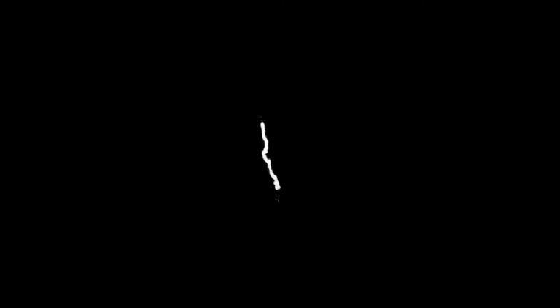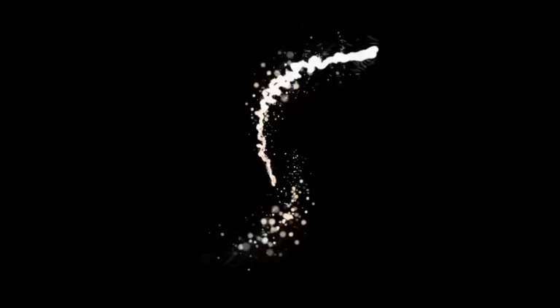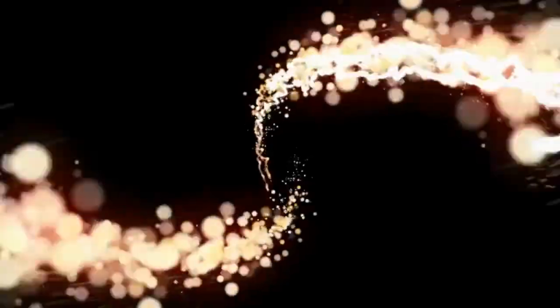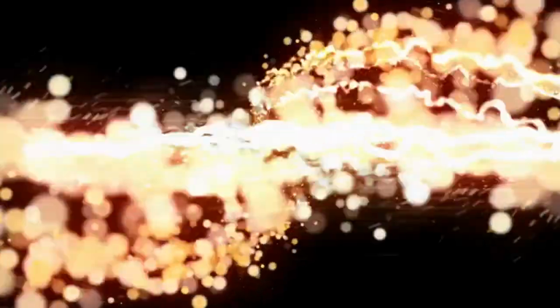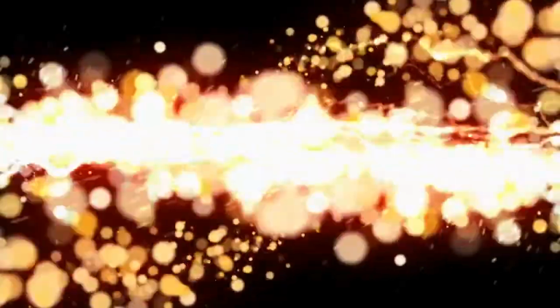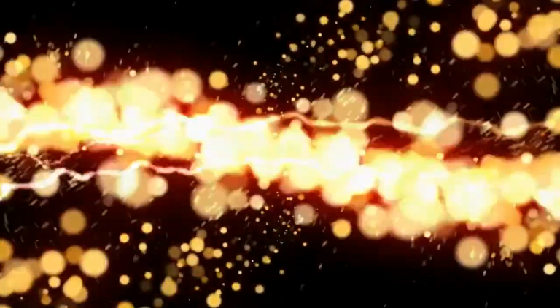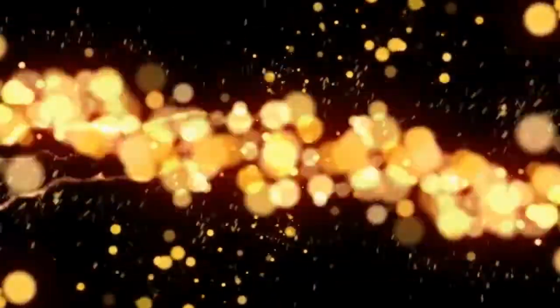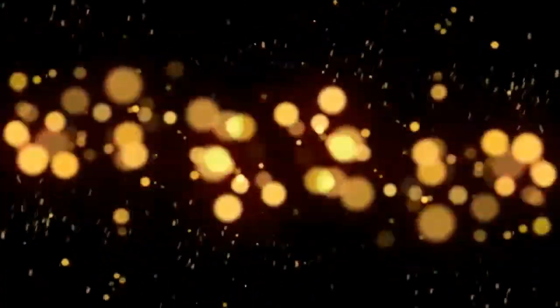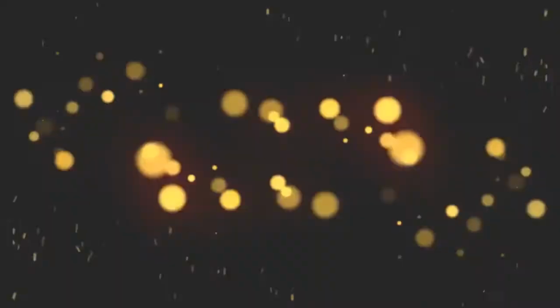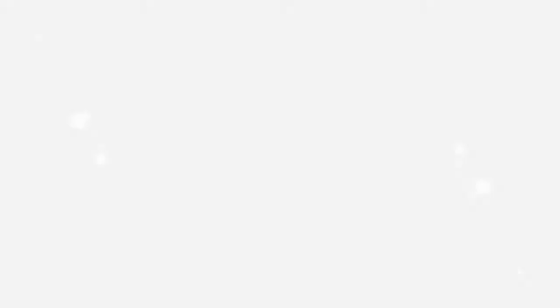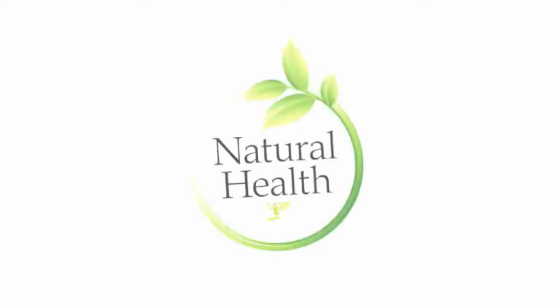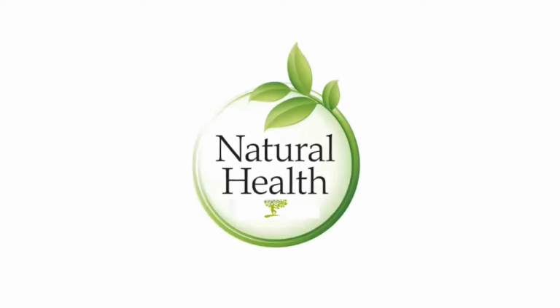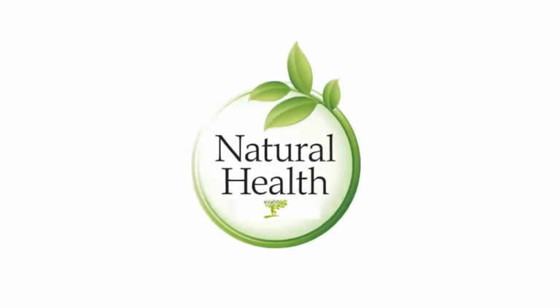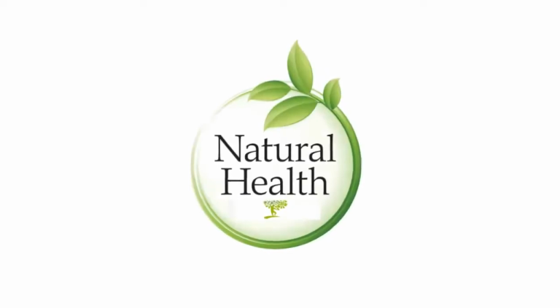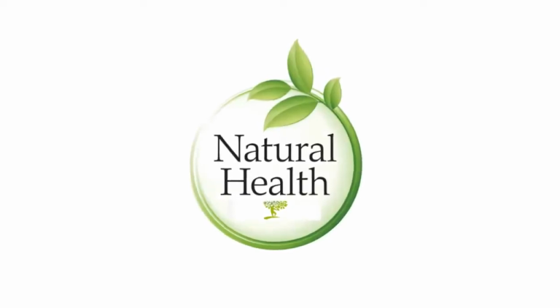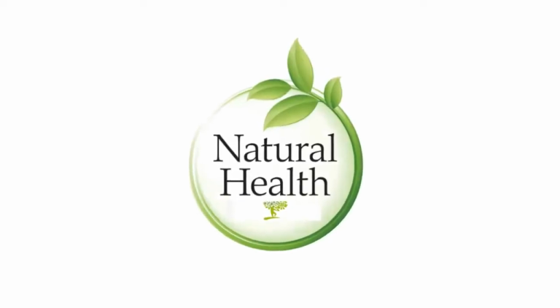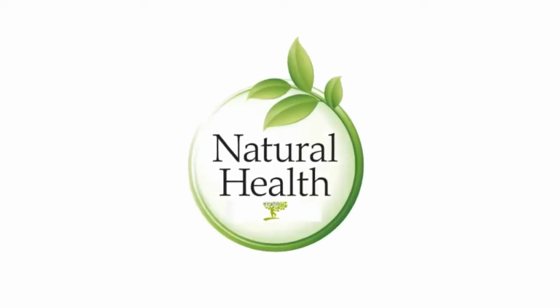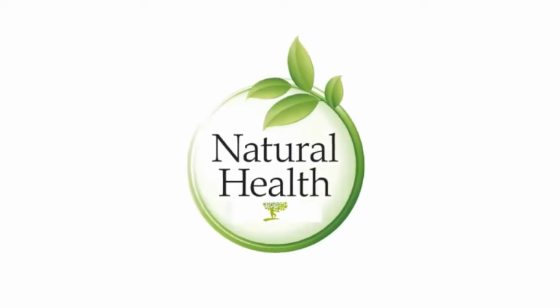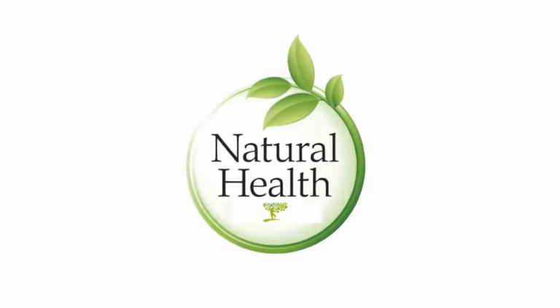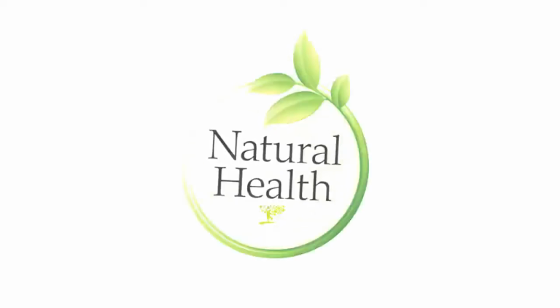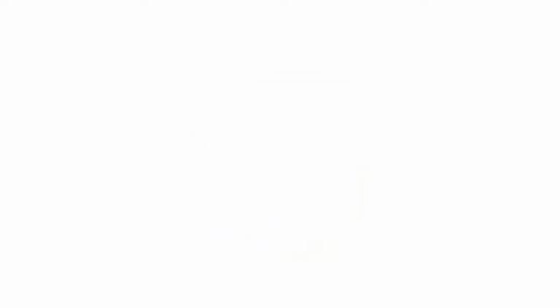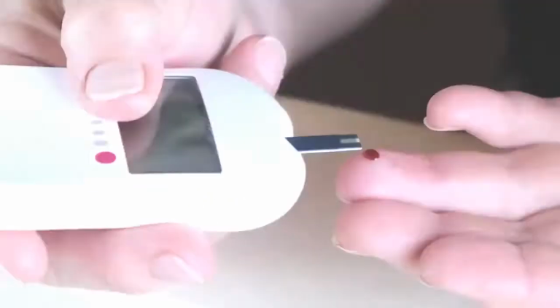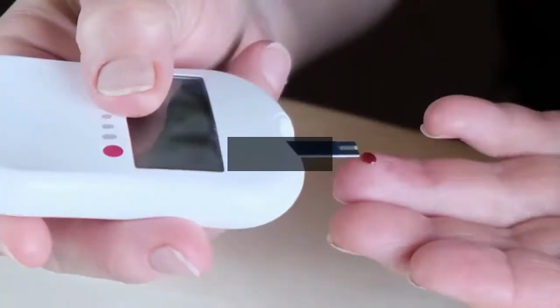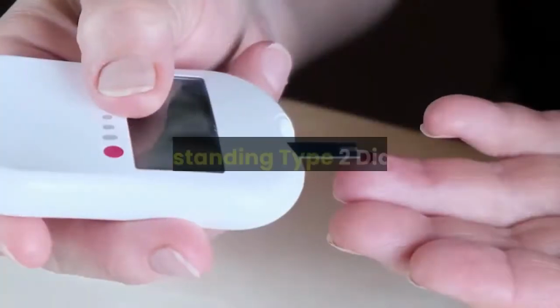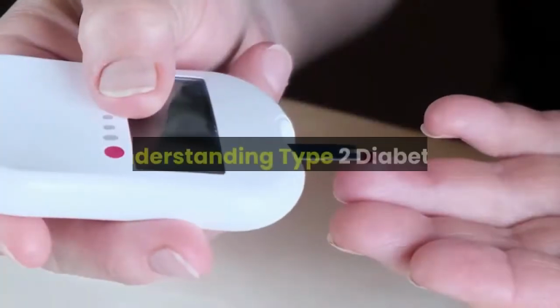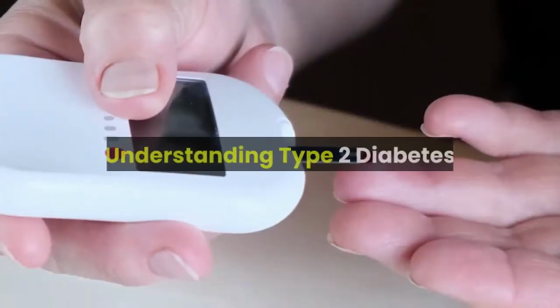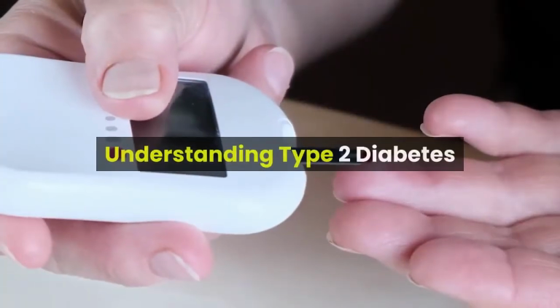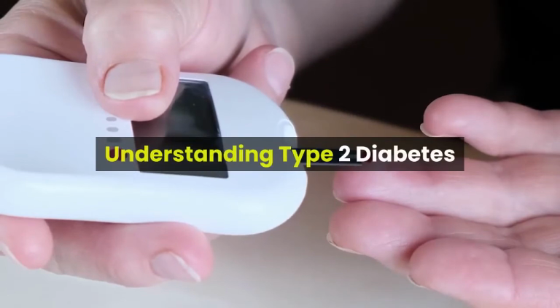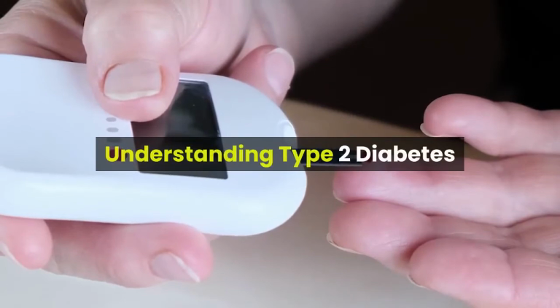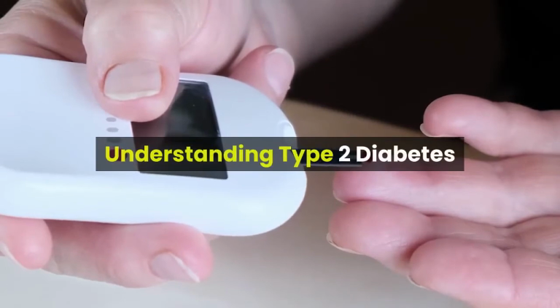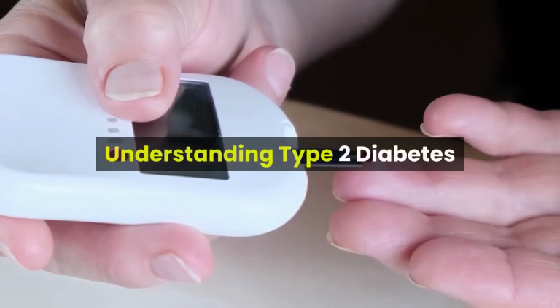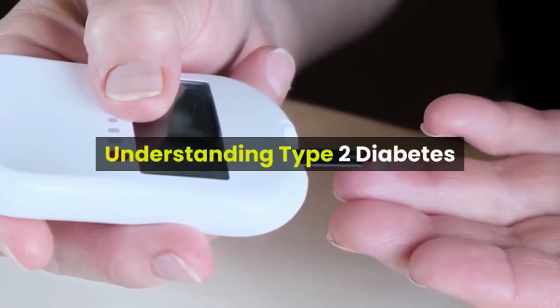Welcome to Michael Tips Natural and Health Channel. Understanding Type 2 Diabetes.